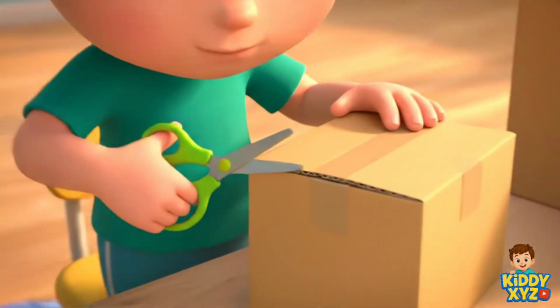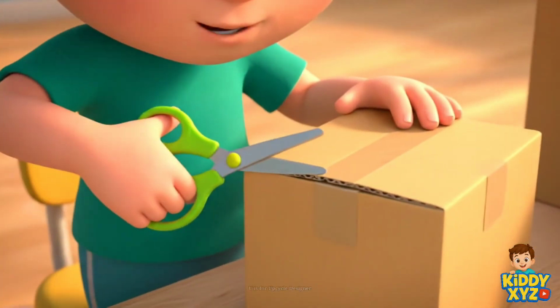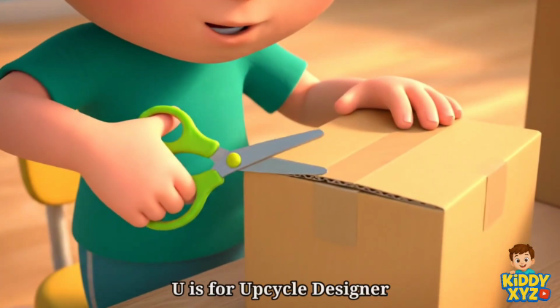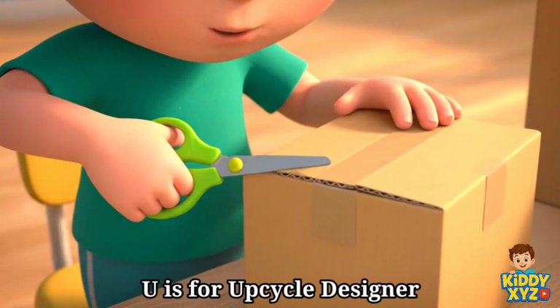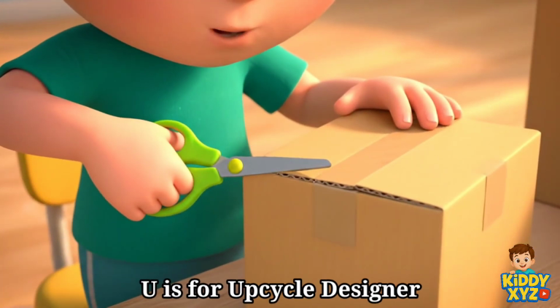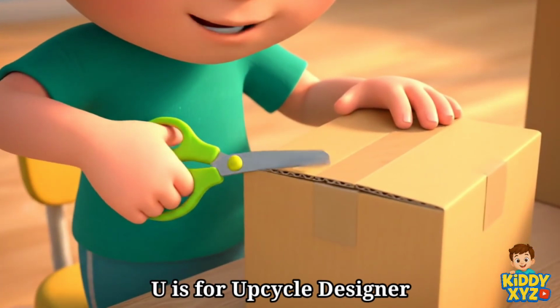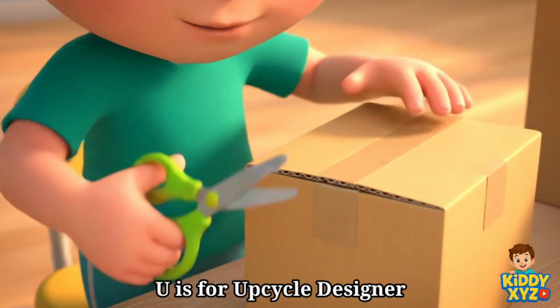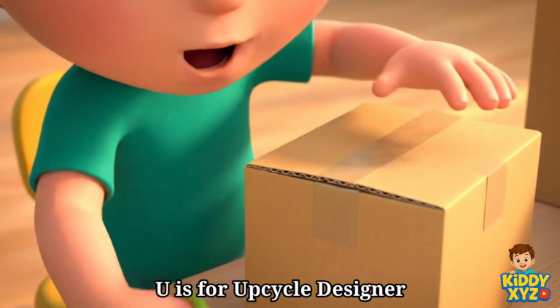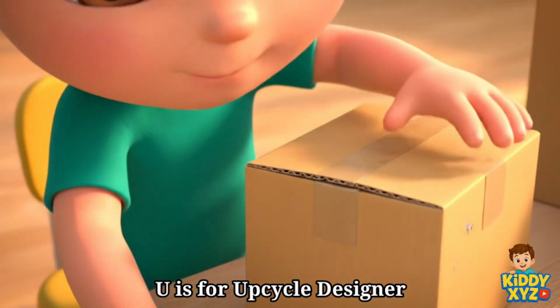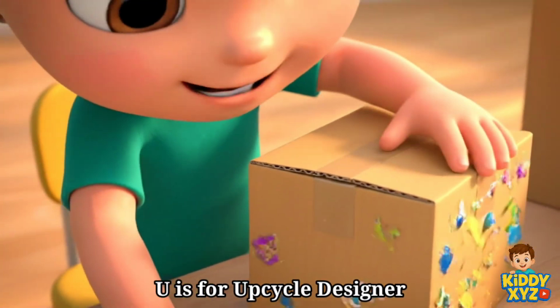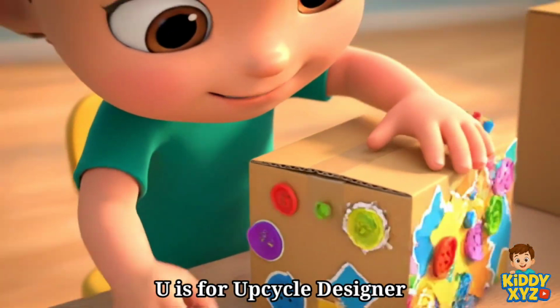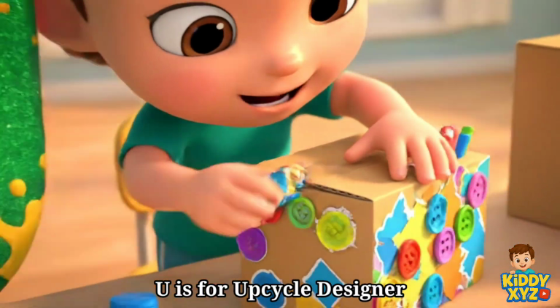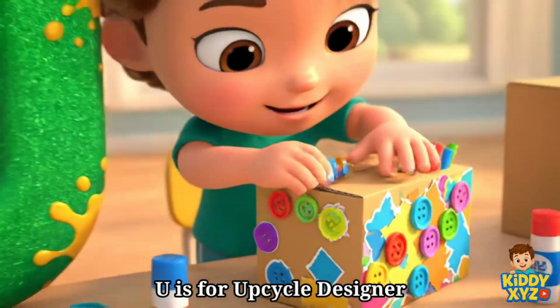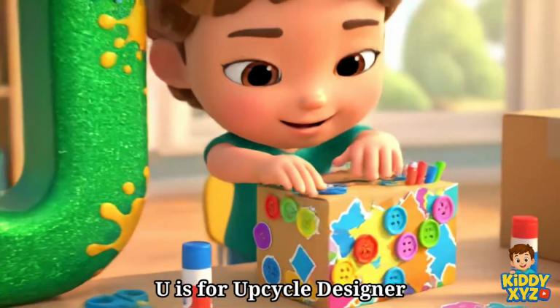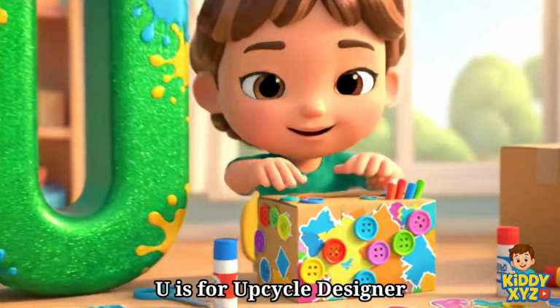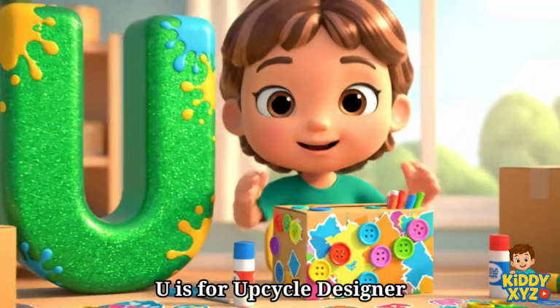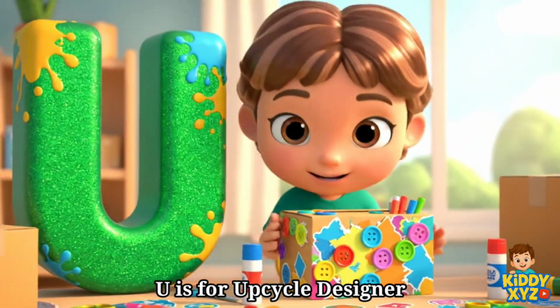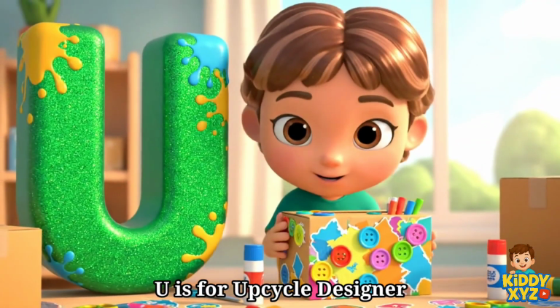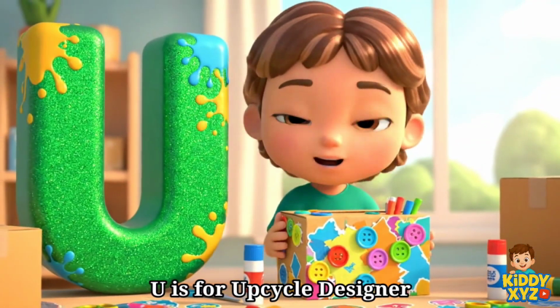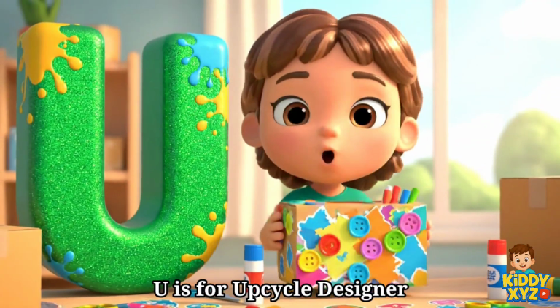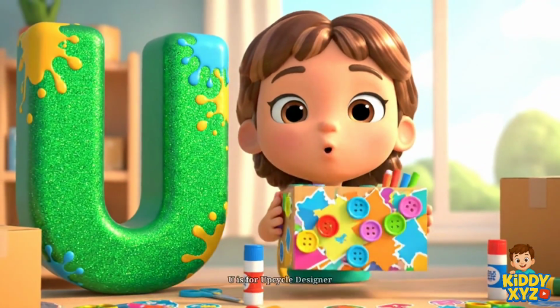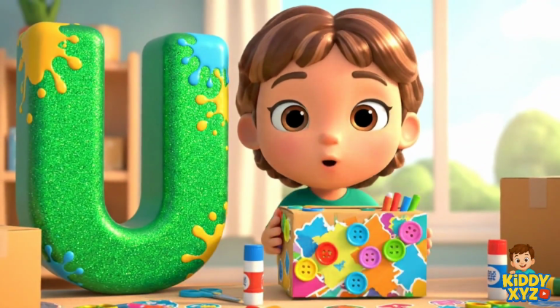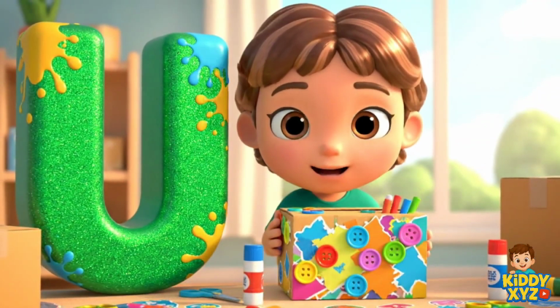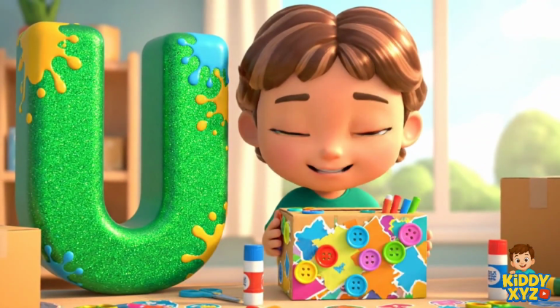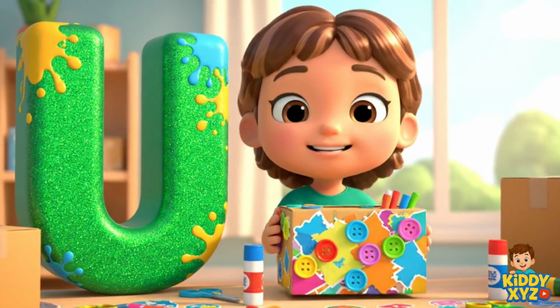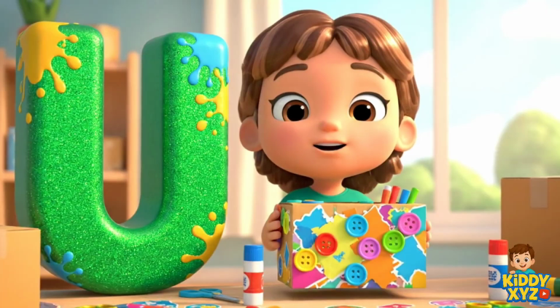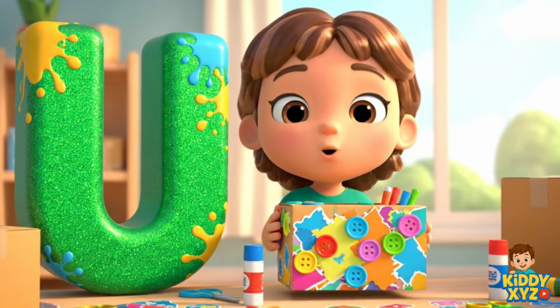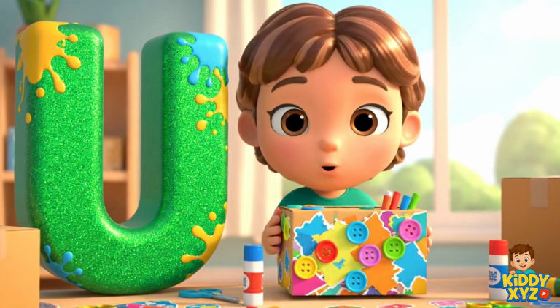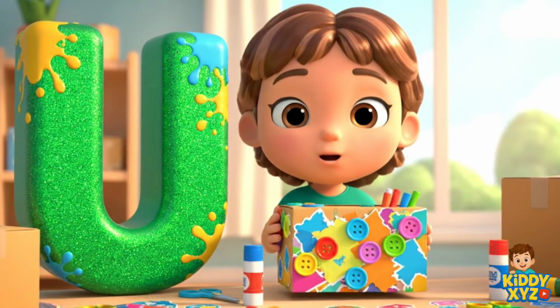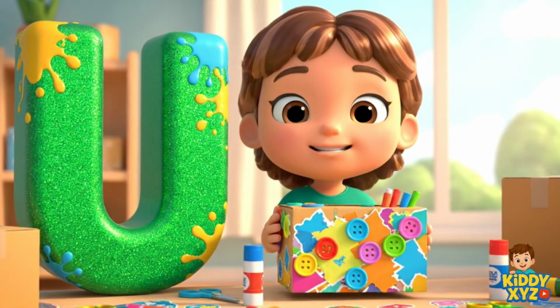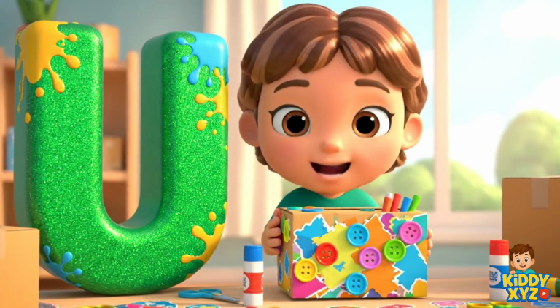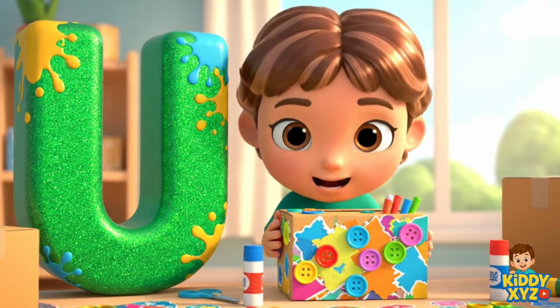U is for Upcycle Designer. Turning old boxes into cool new stuff.